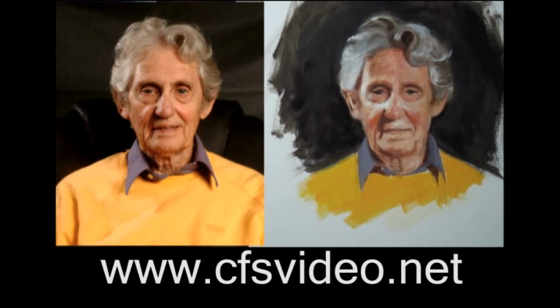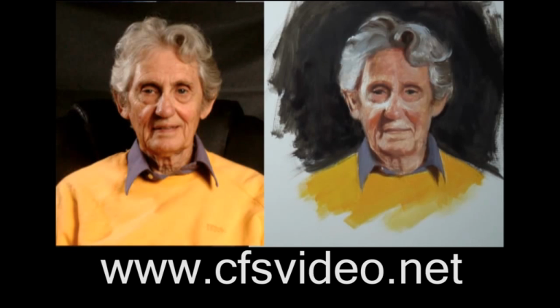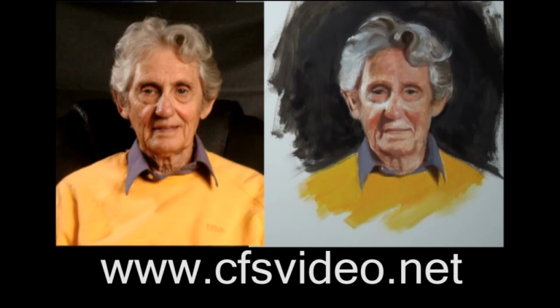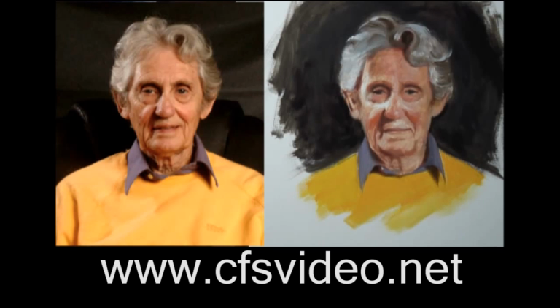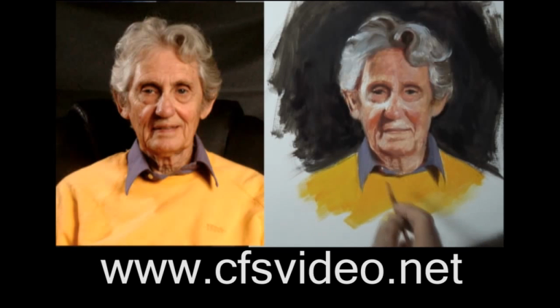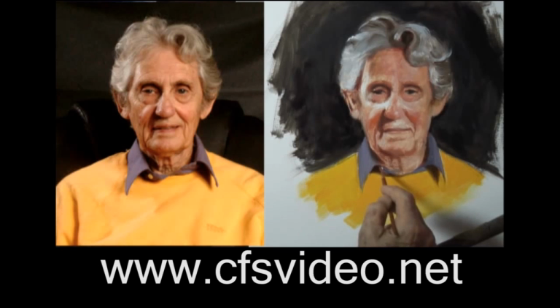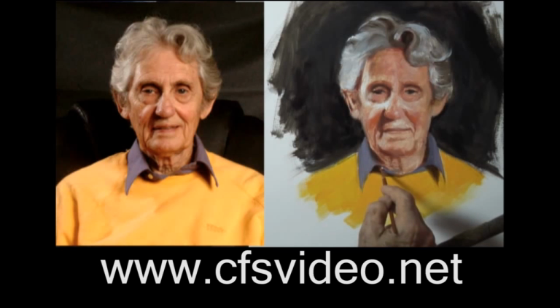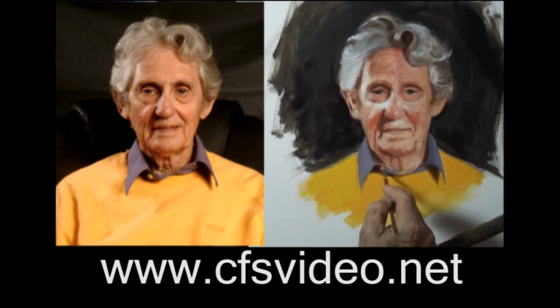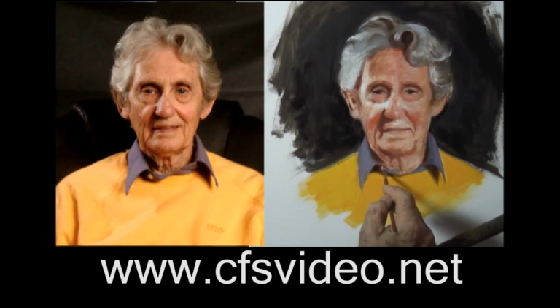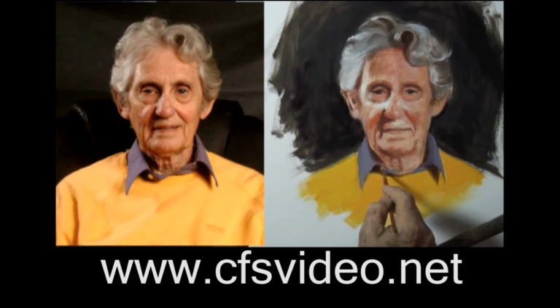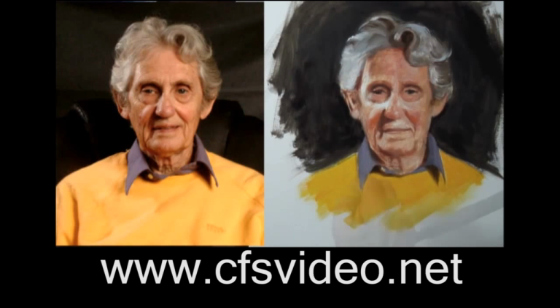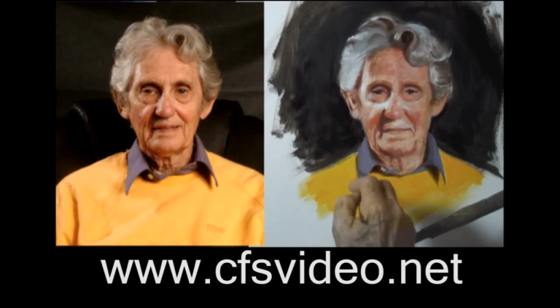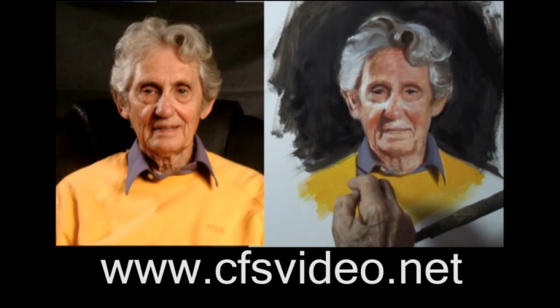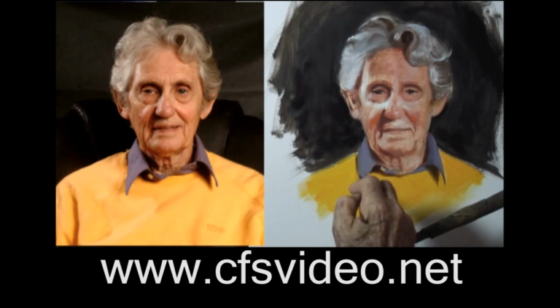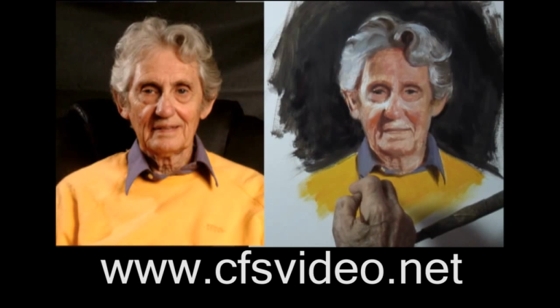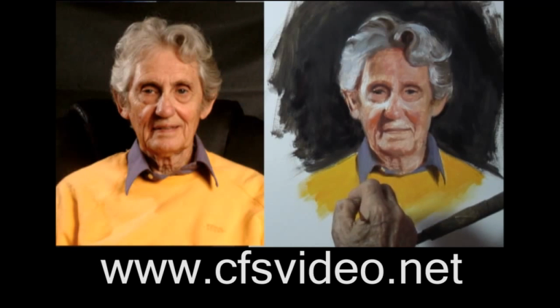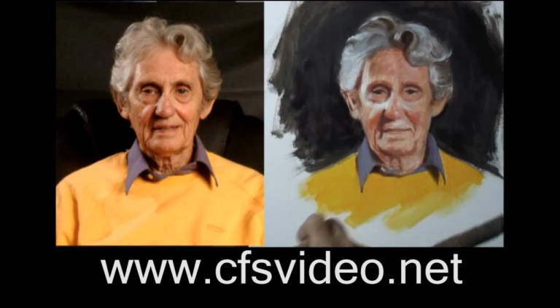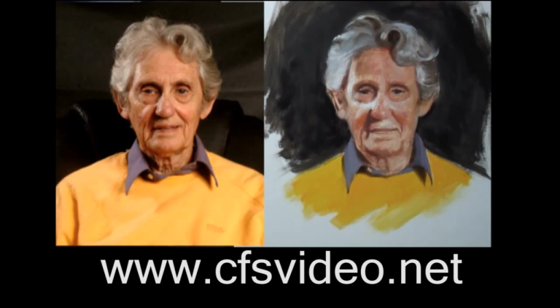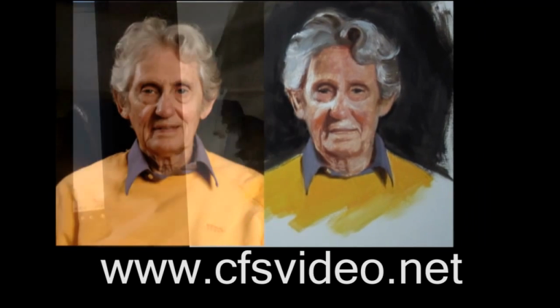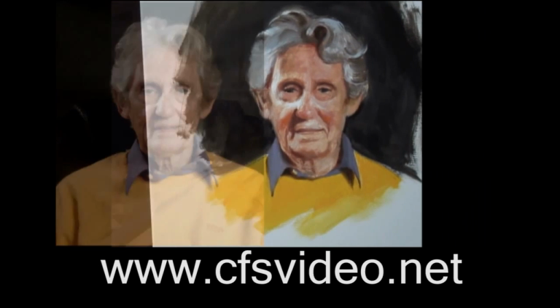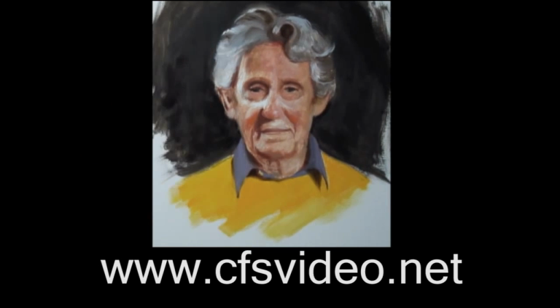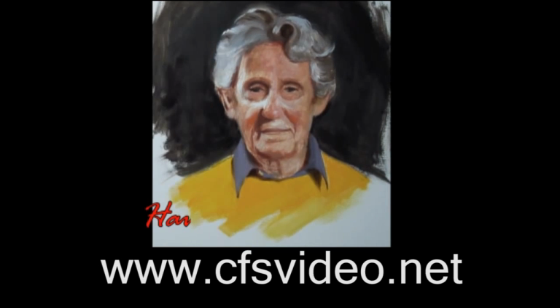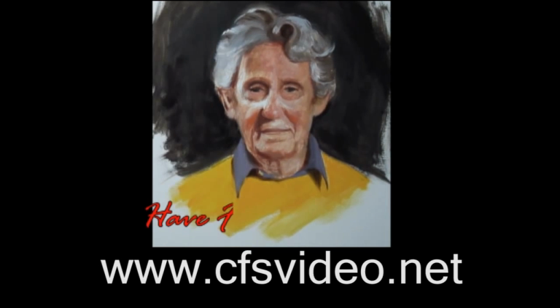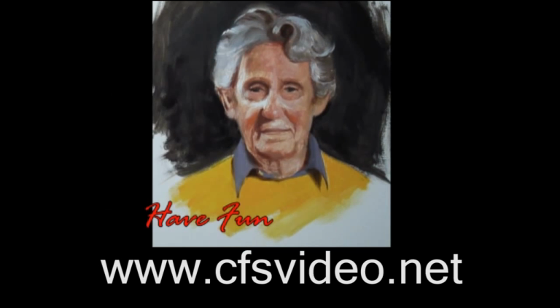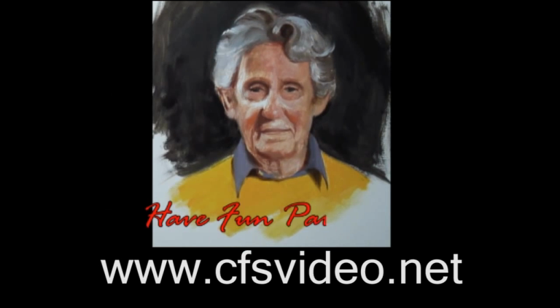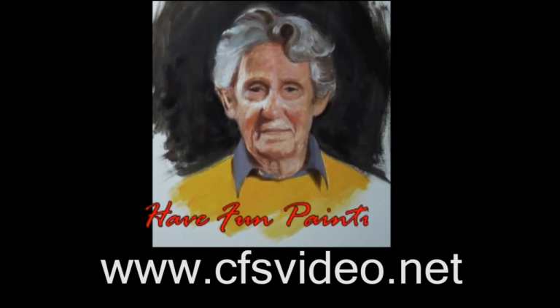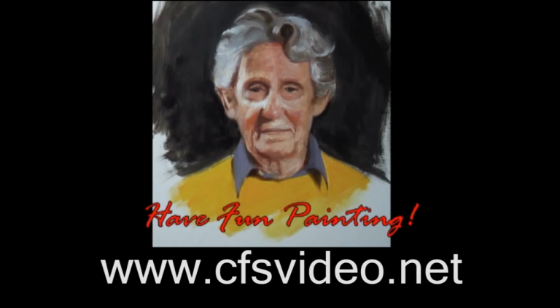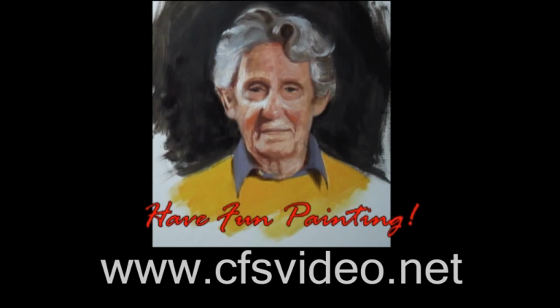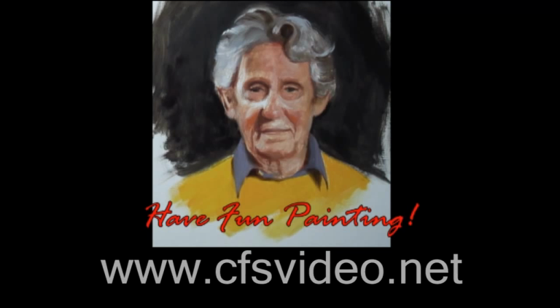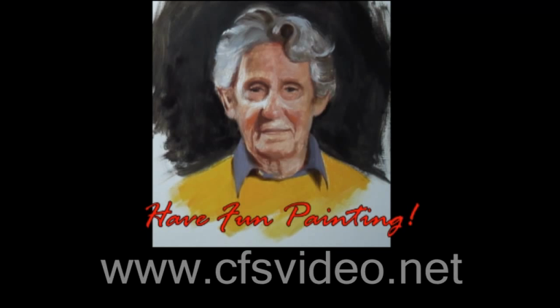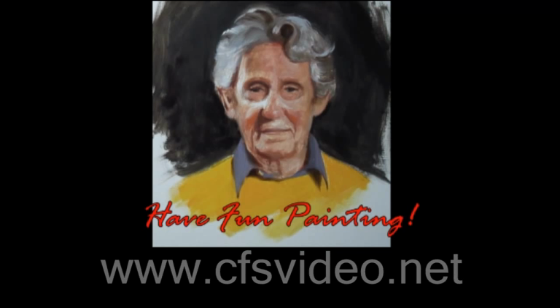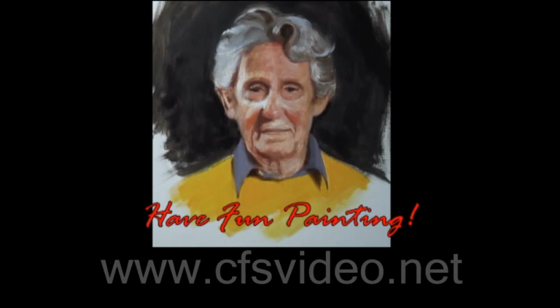I hope you'll order my quick sketch videos right now. But most of all, have fun painting.